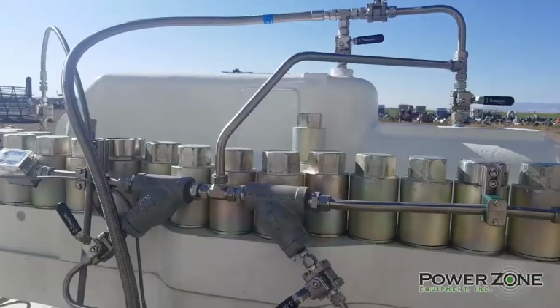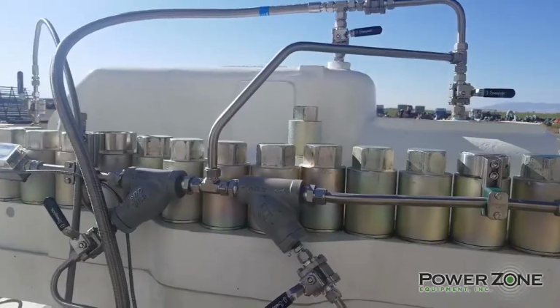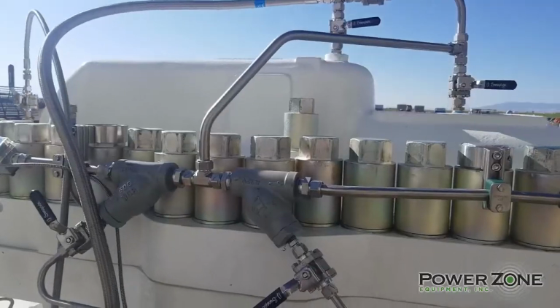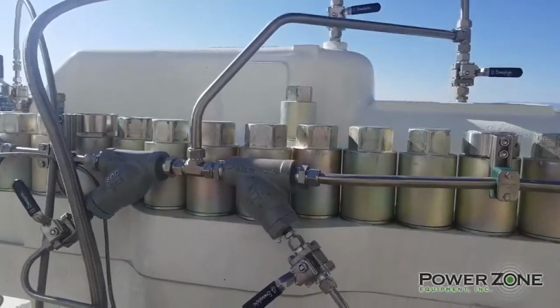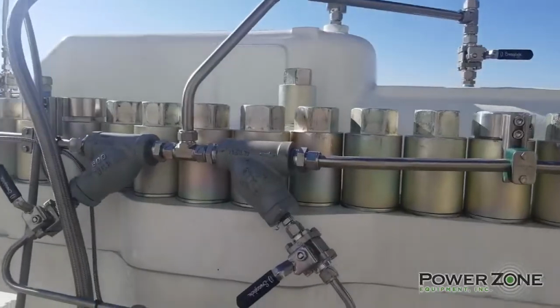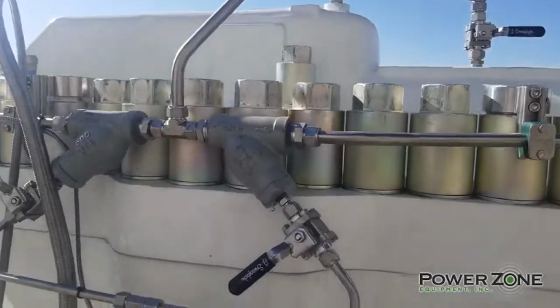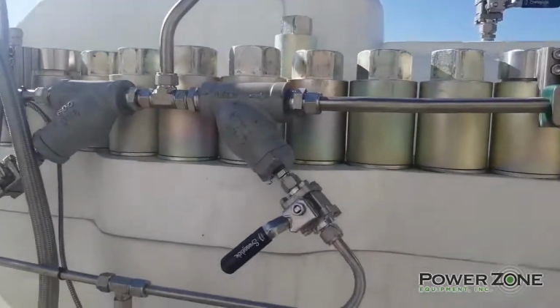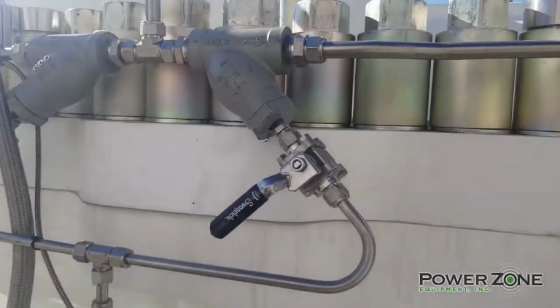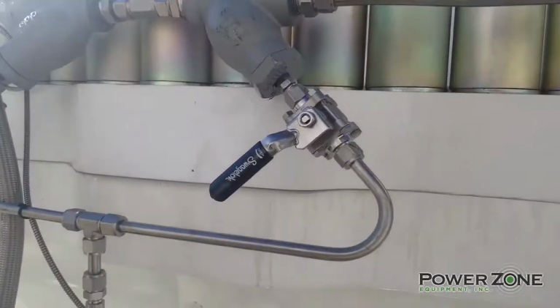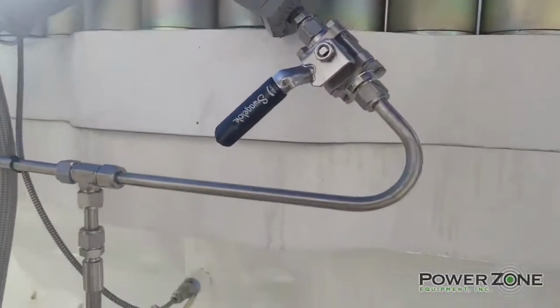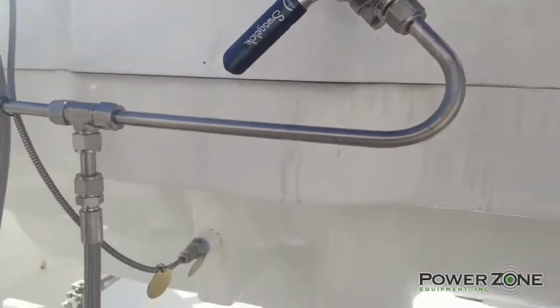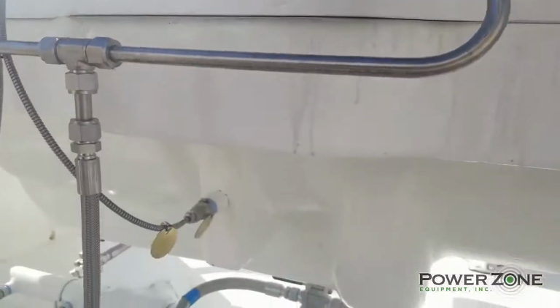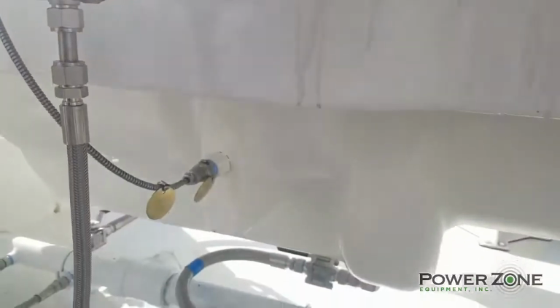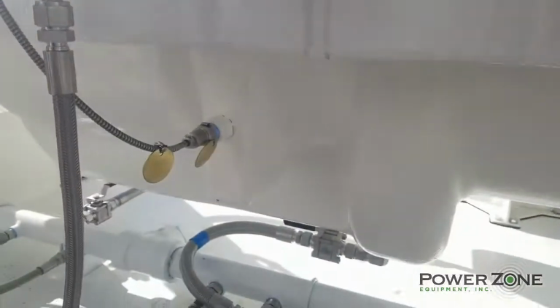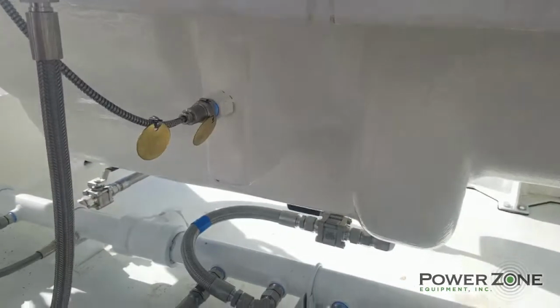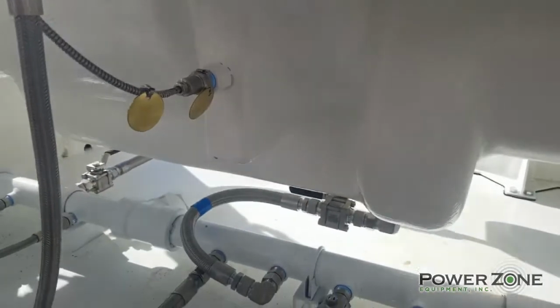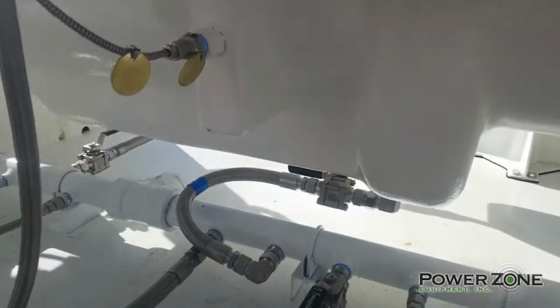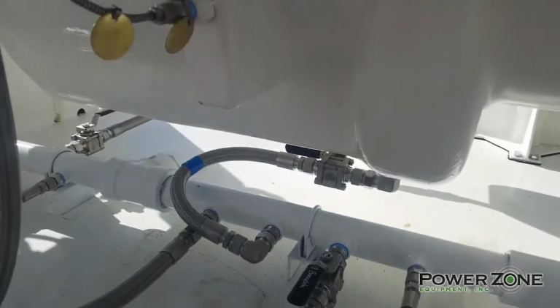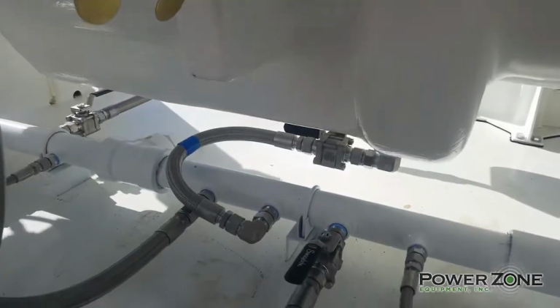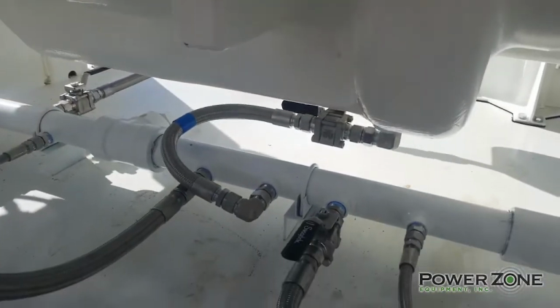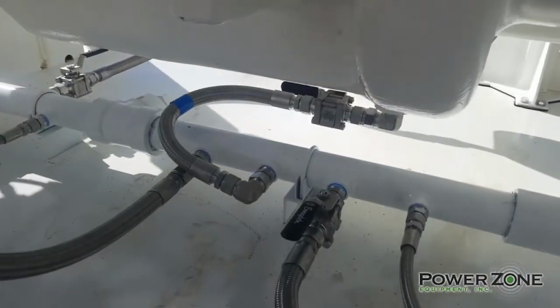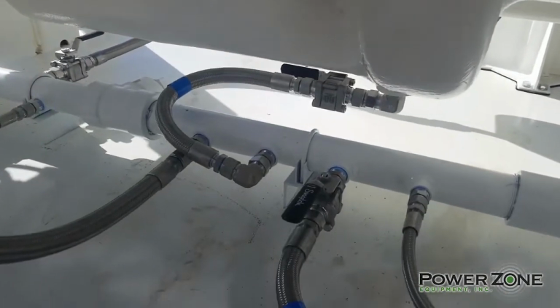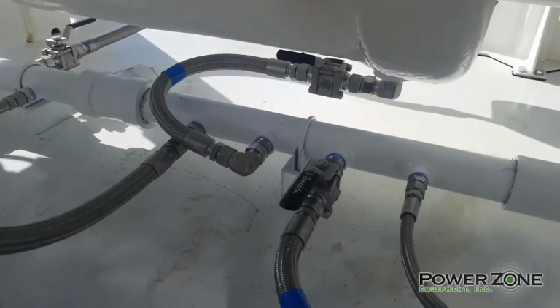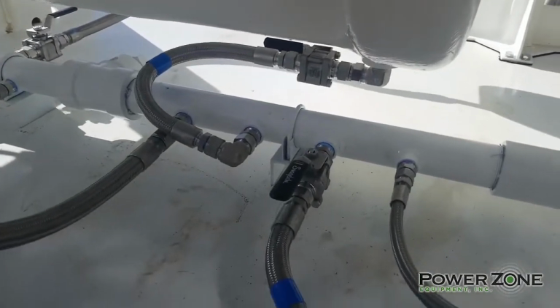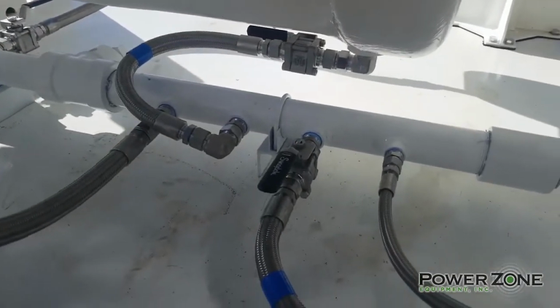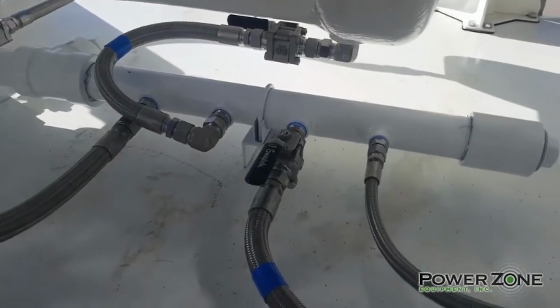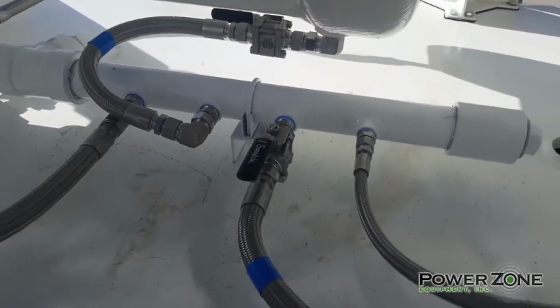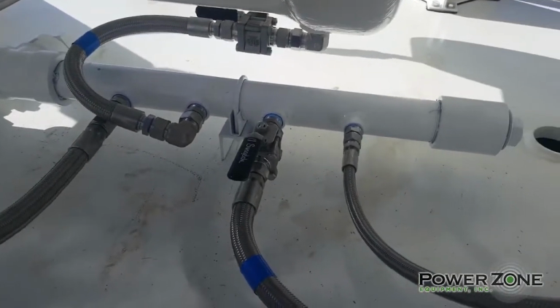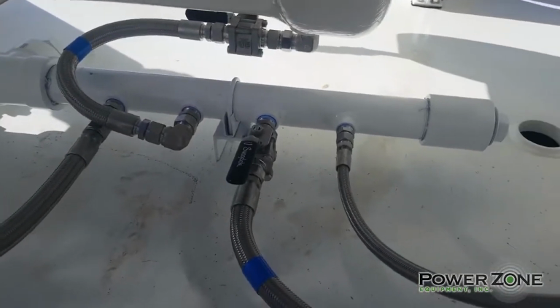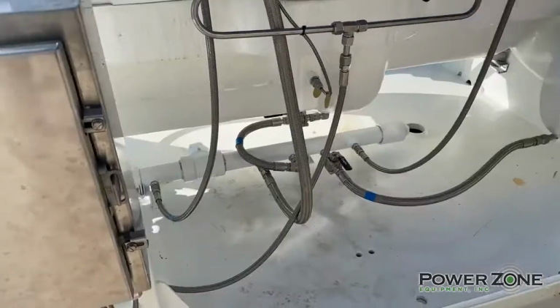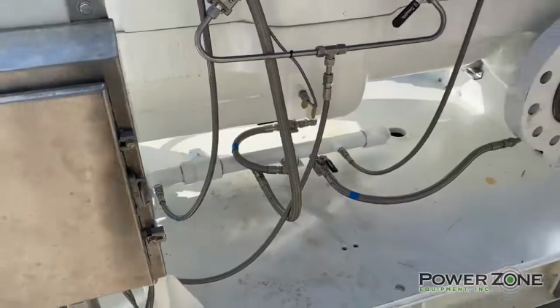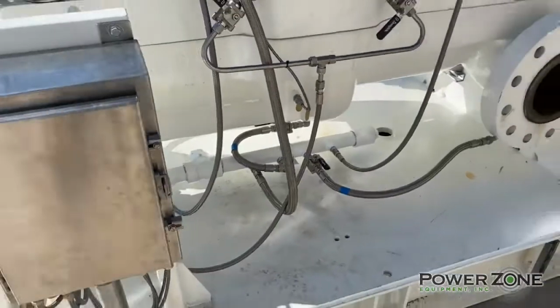Fluid discharge from the pump through all vents and drains is routed to a manifold to allow for a single drain connection.